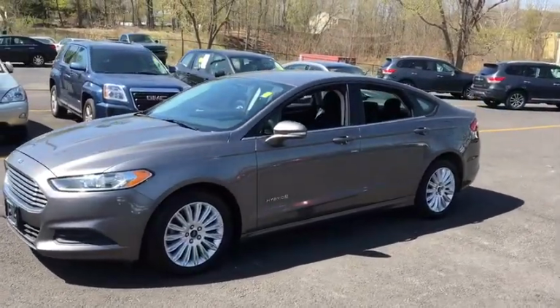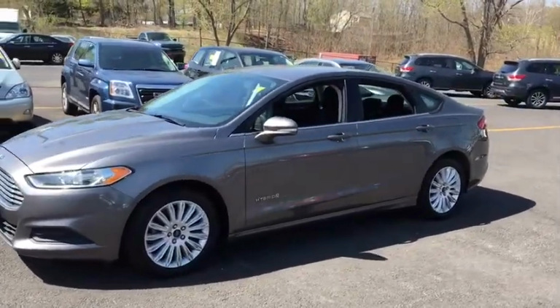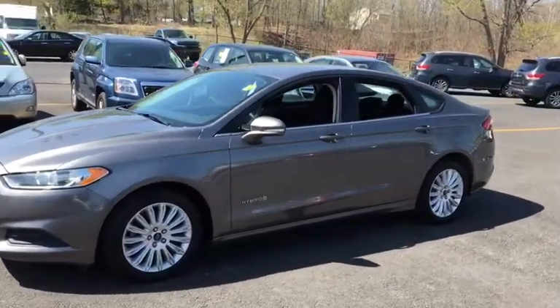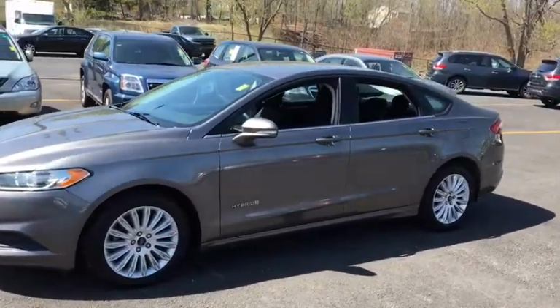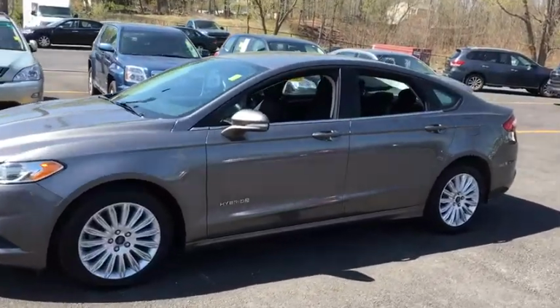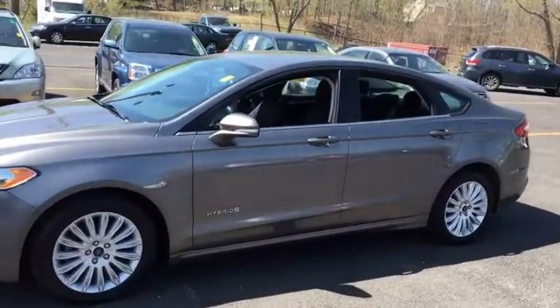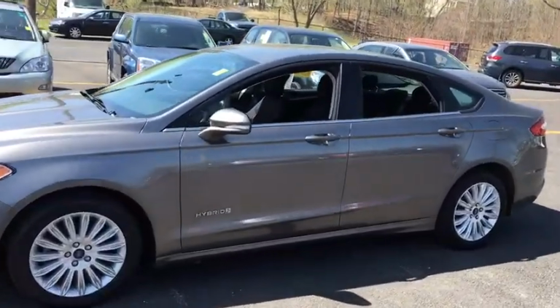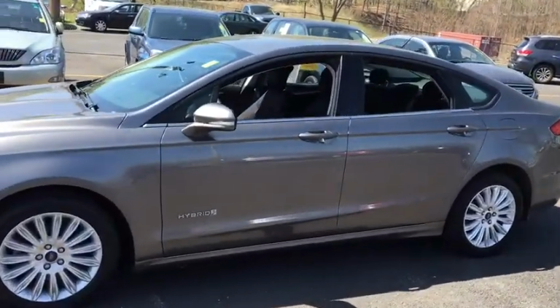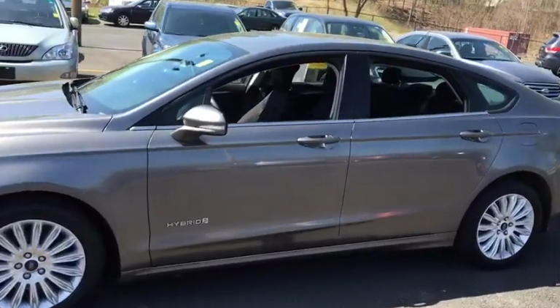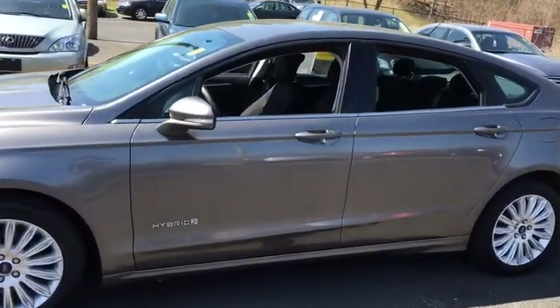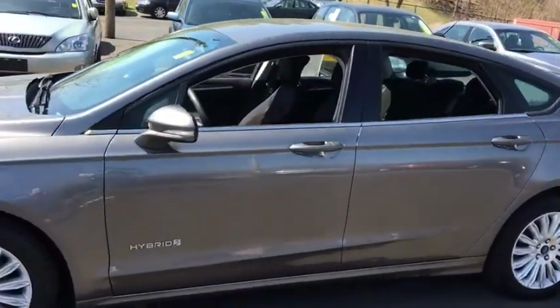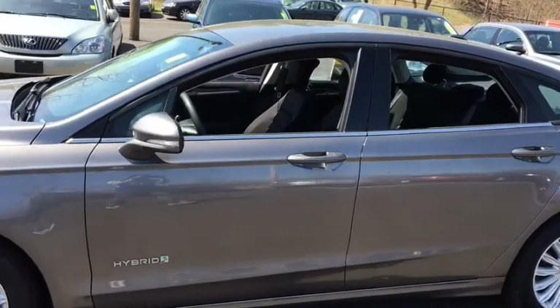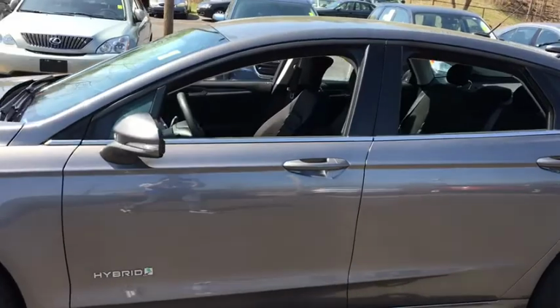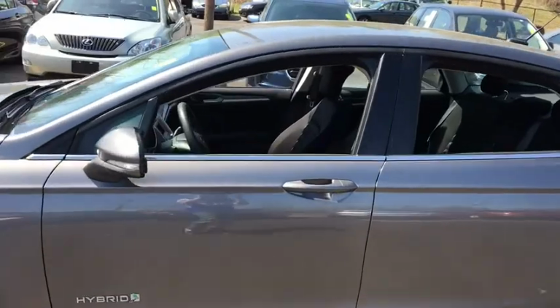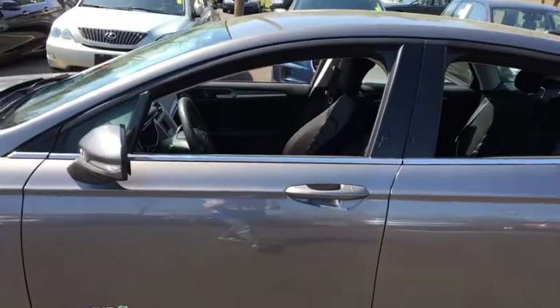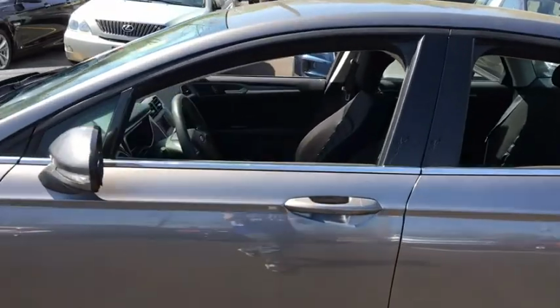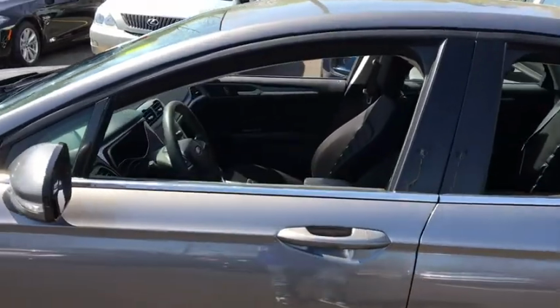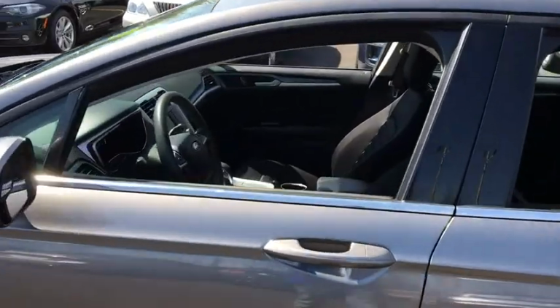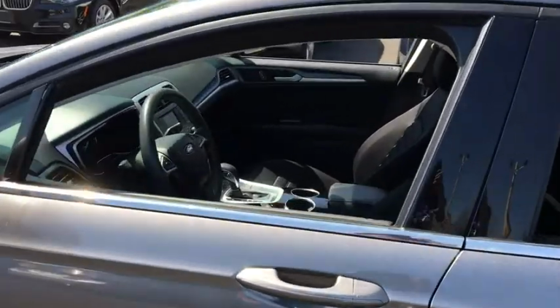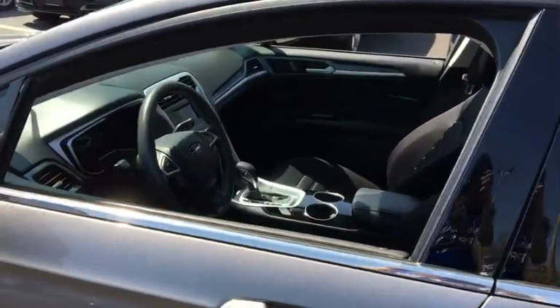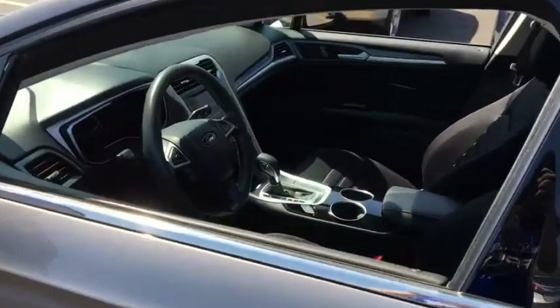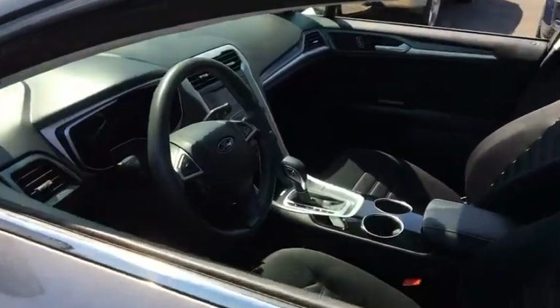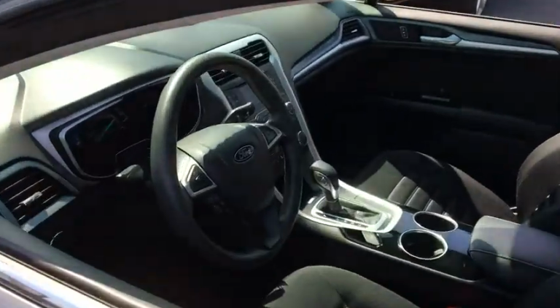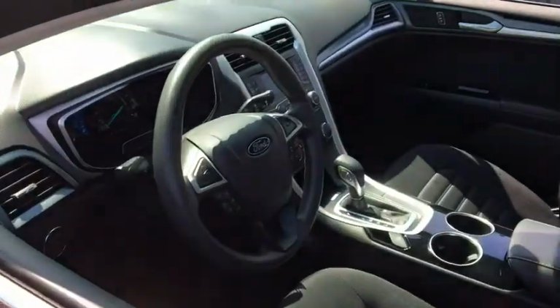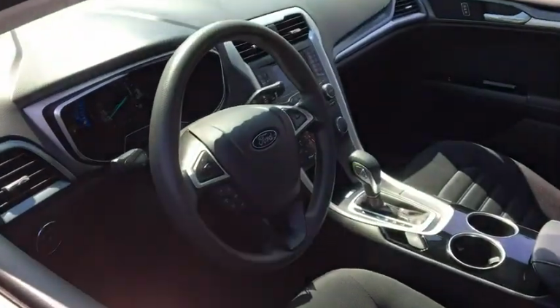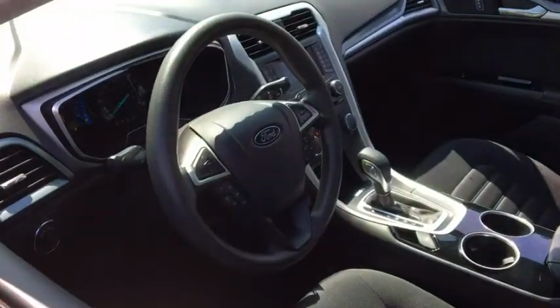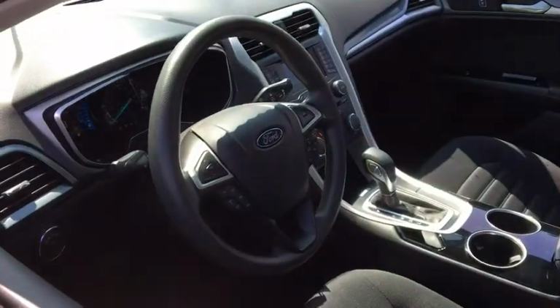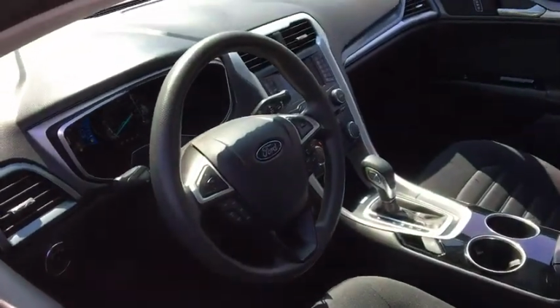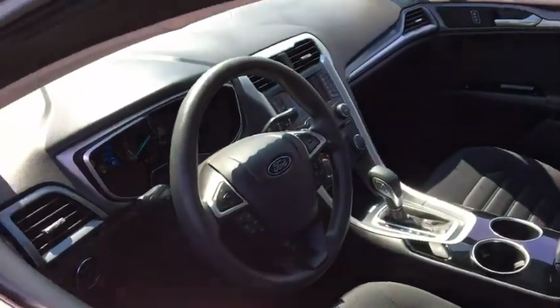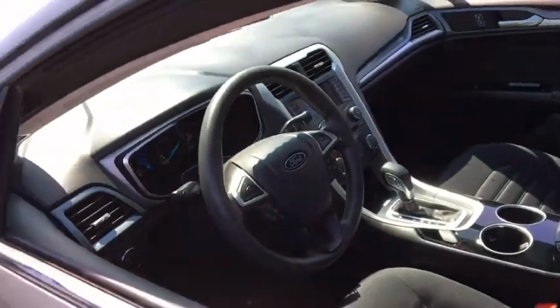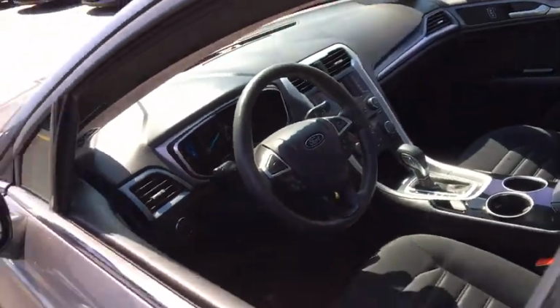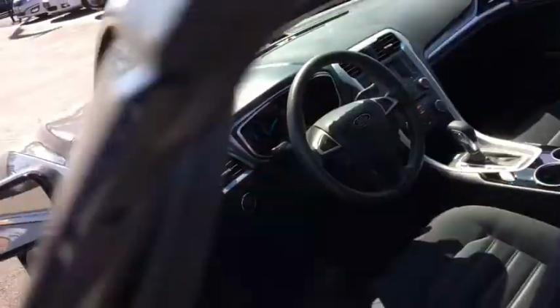Traction control, stability control, Bluetooth, front wheel drive, compass, power door locks, trip computer, power windows.